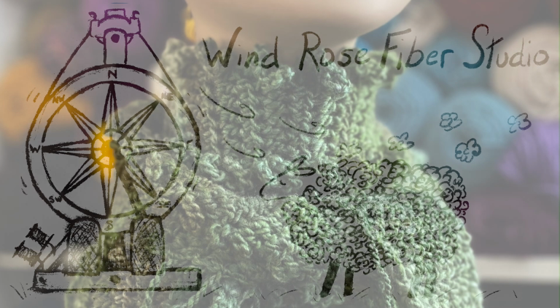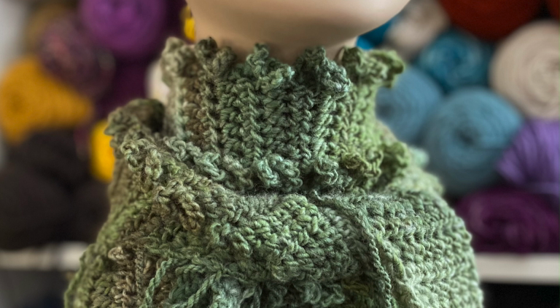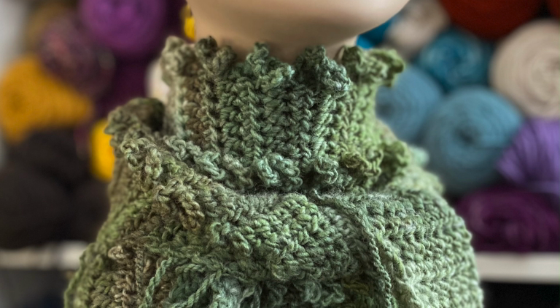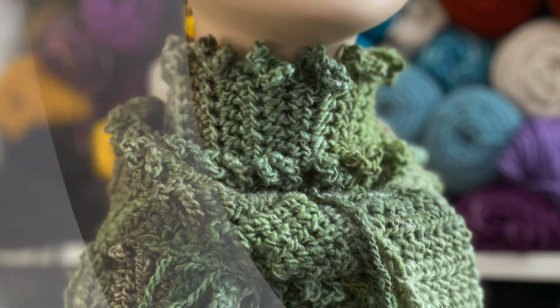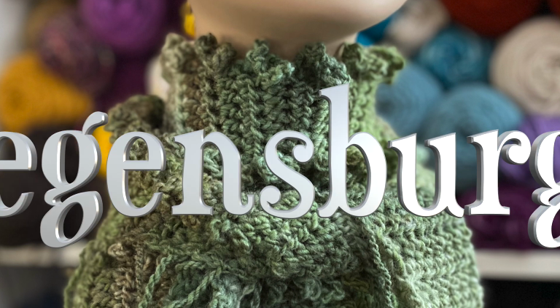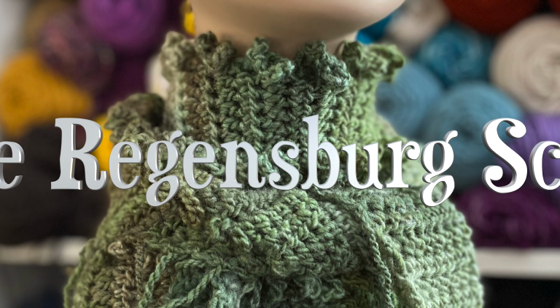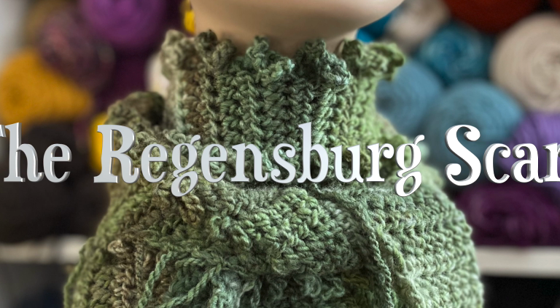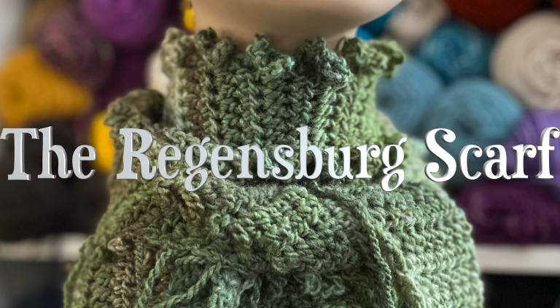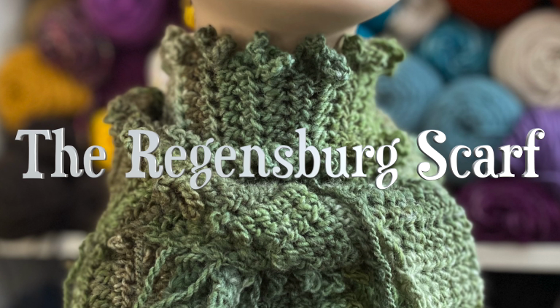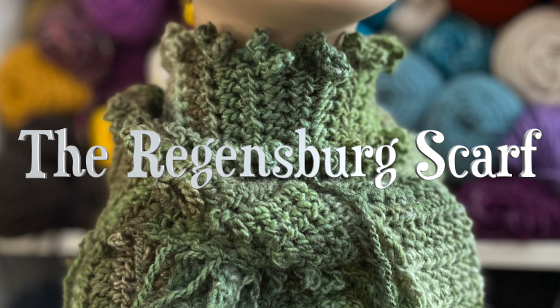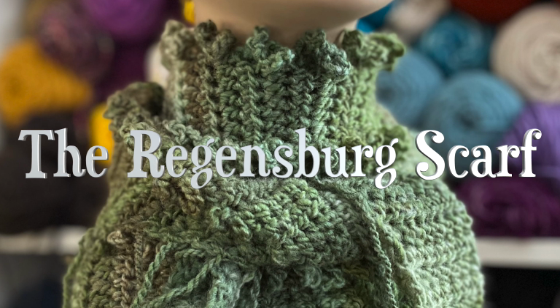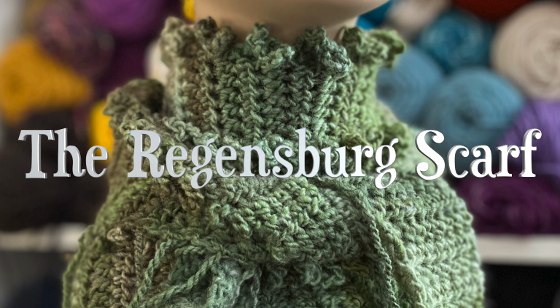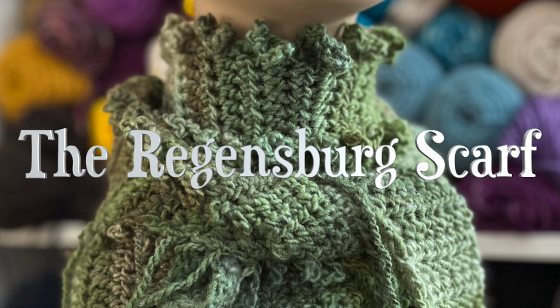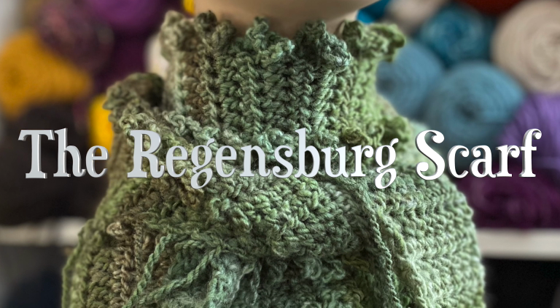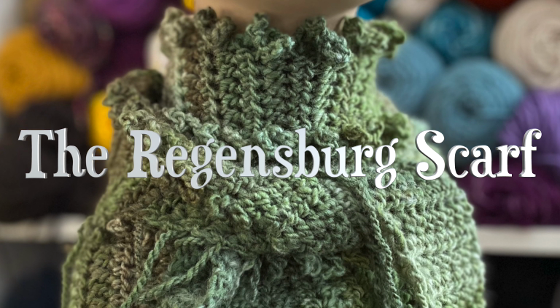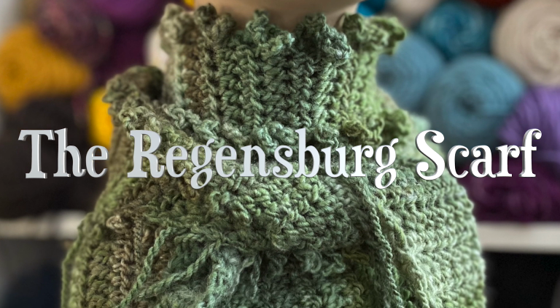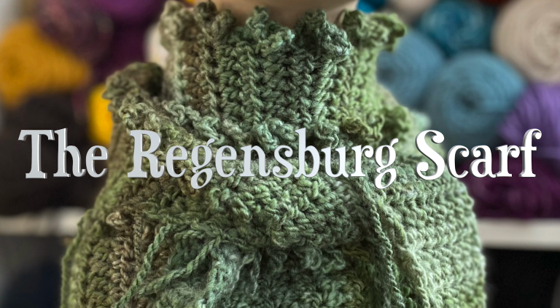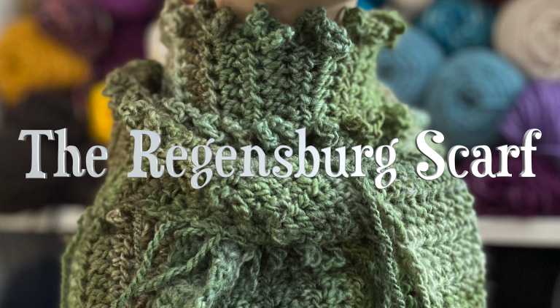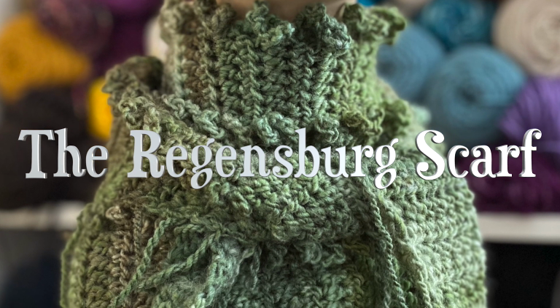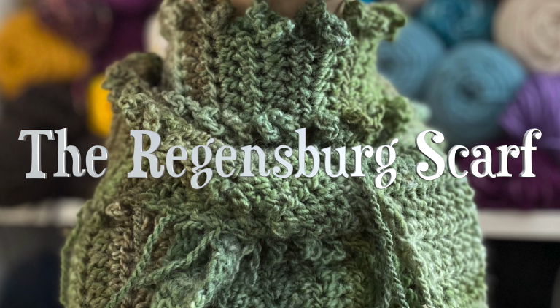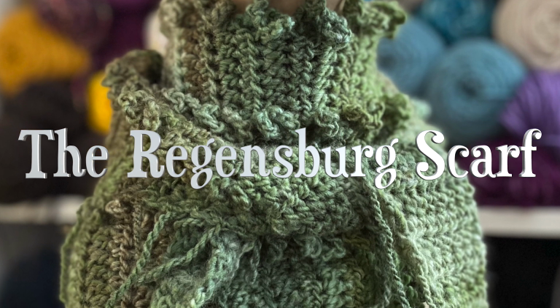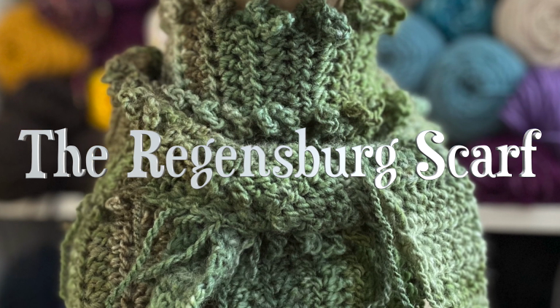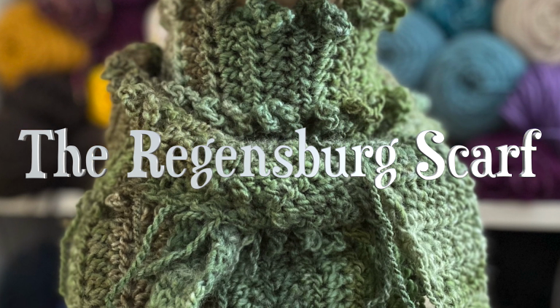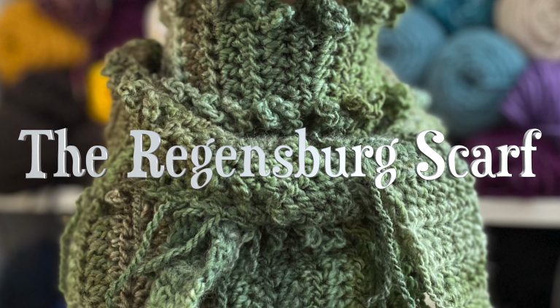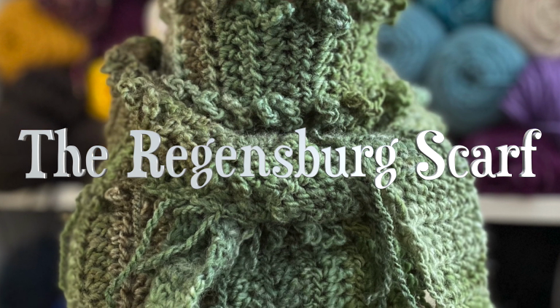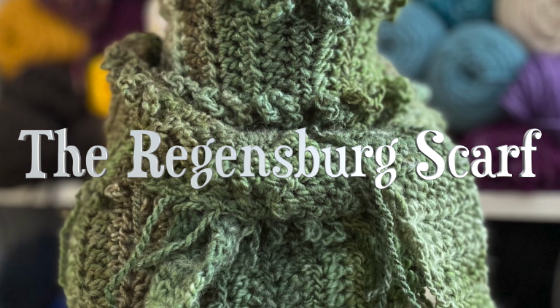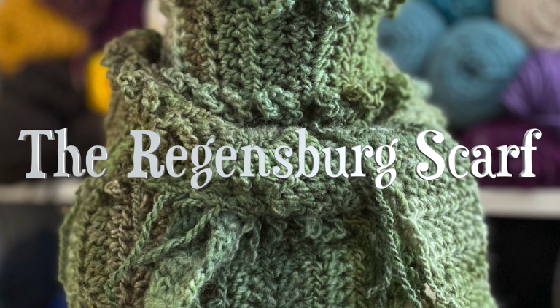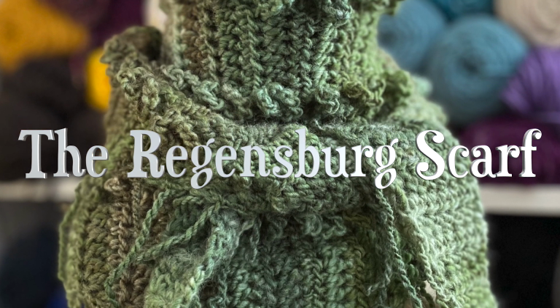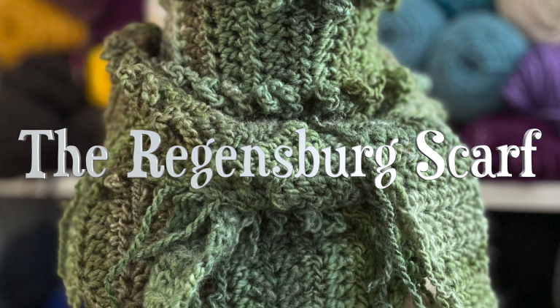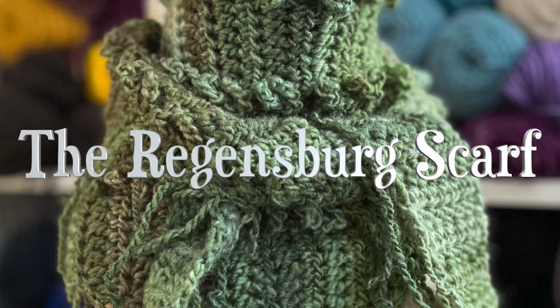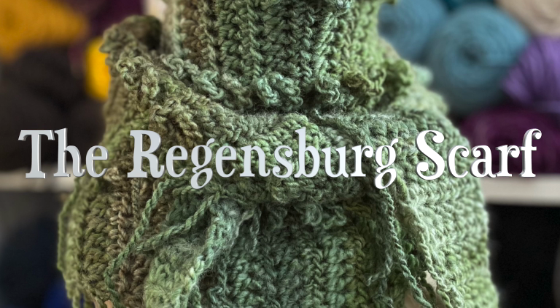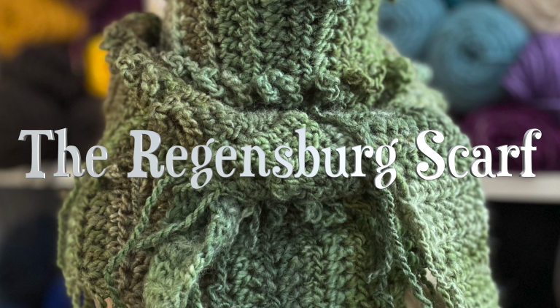Hello, this is Jen from Windrose Fiber Studio. Today let's crochet the Regensburg scarf.